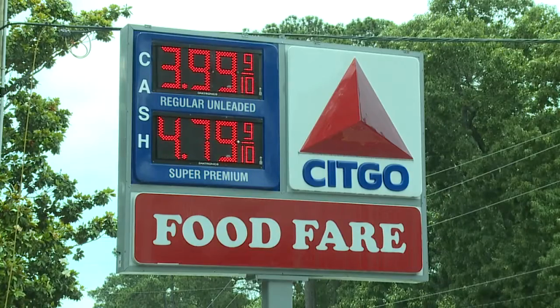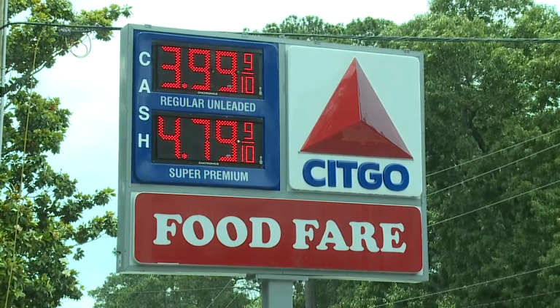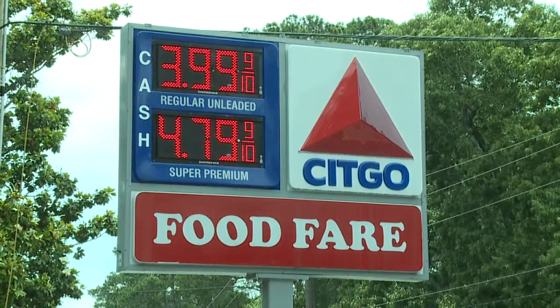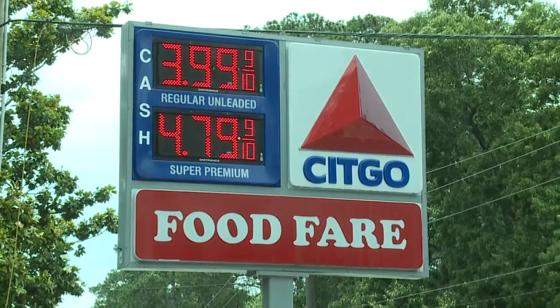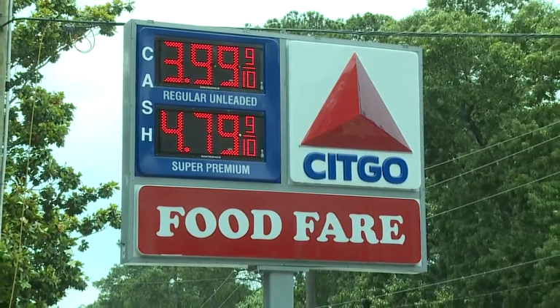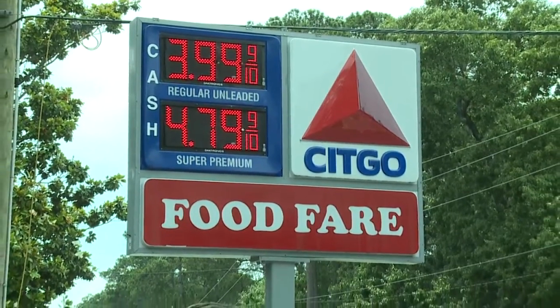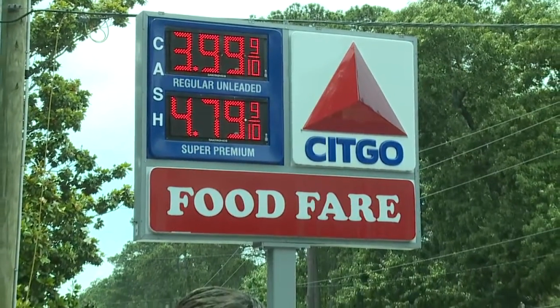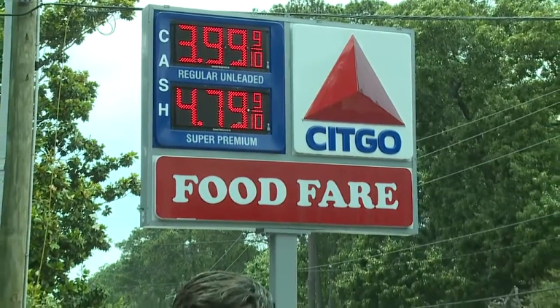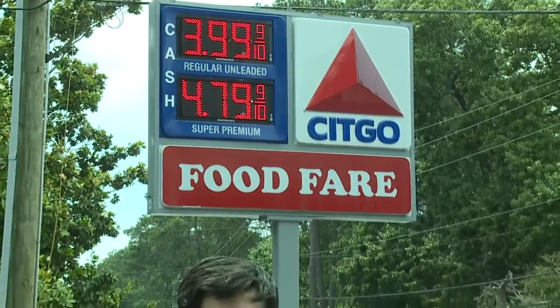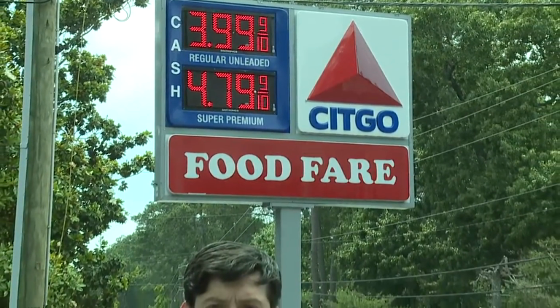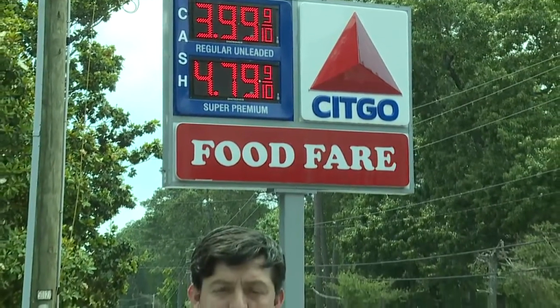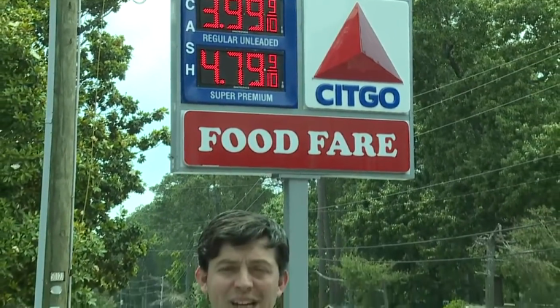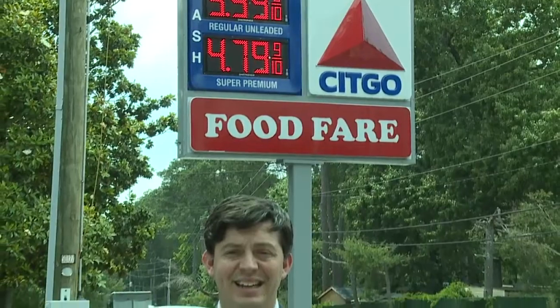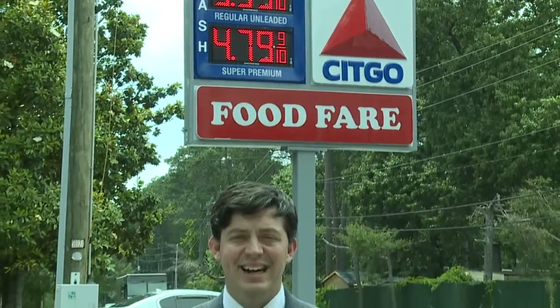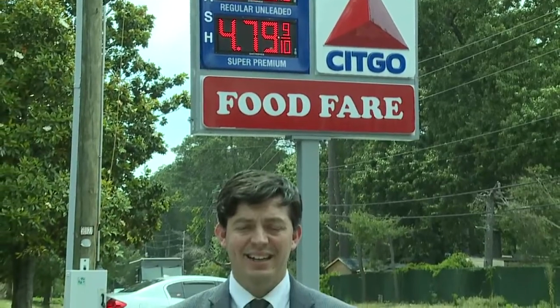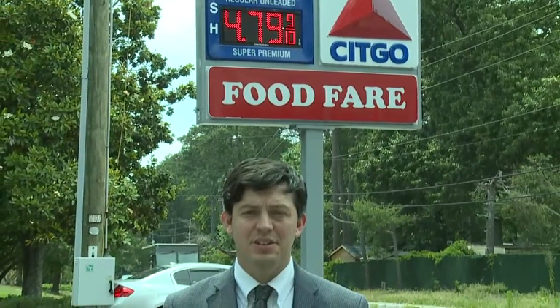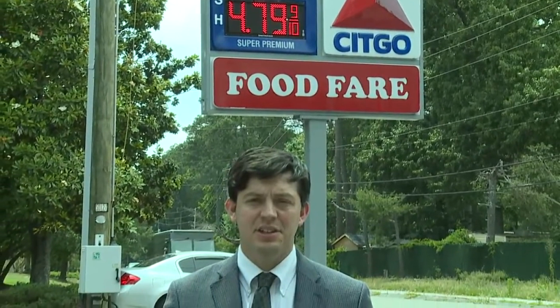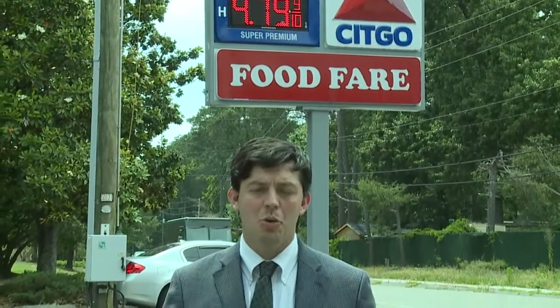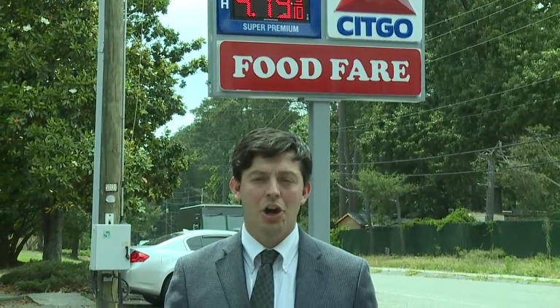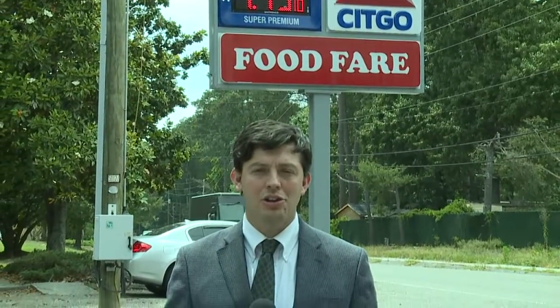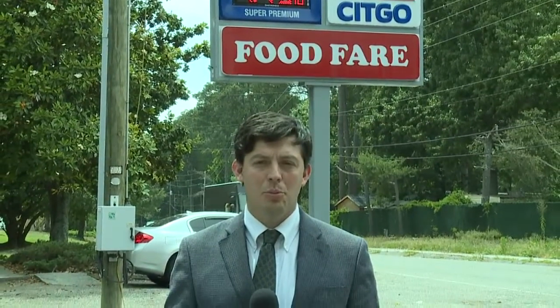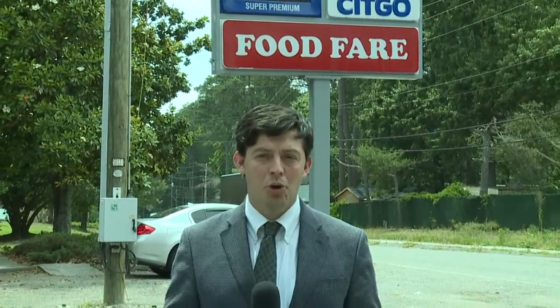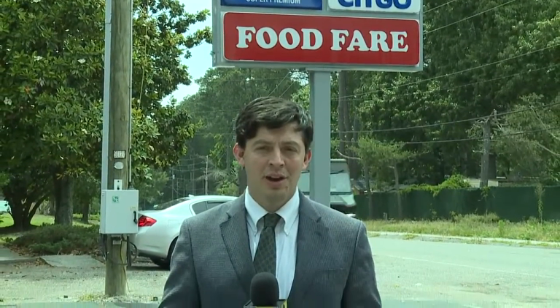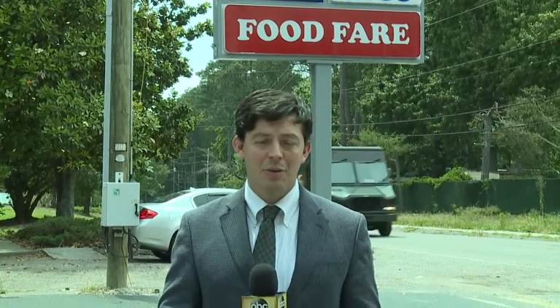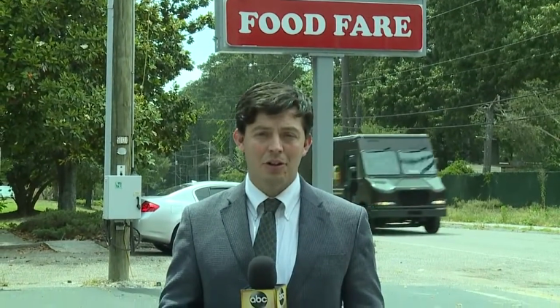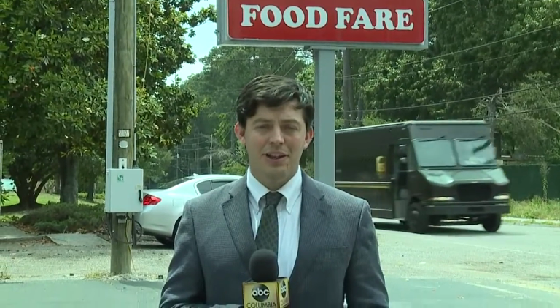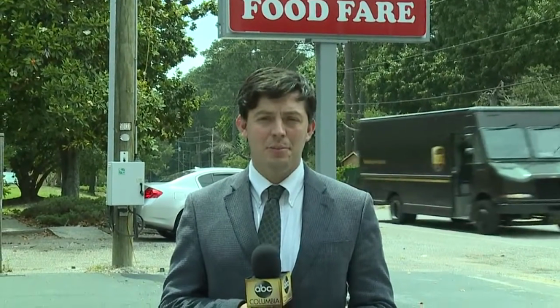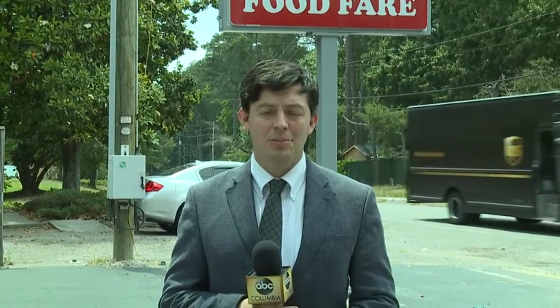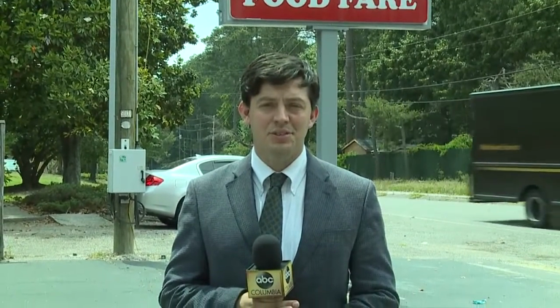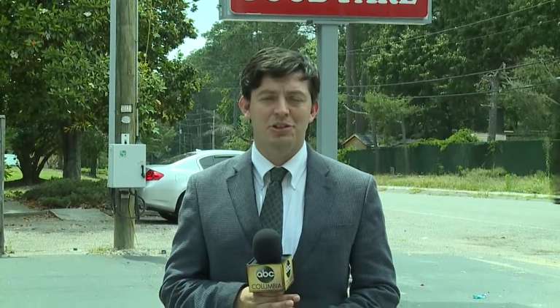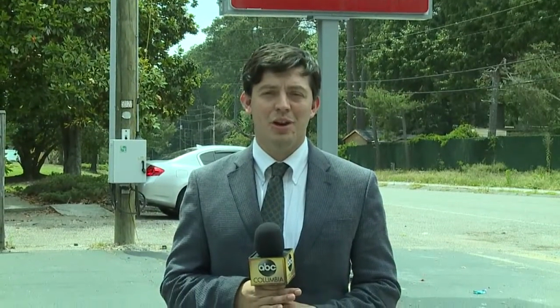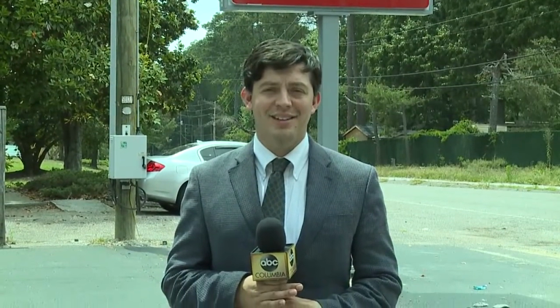The lowest number you'll see at a gas station in Columbia is $3.99, here at this Sit-Go on Hunt Club Road. However, currently at the pumps, there is no gas.